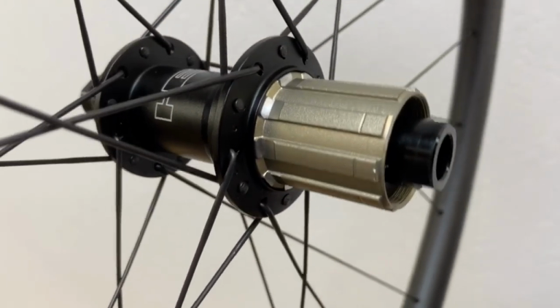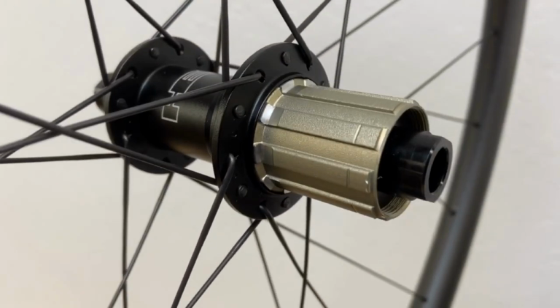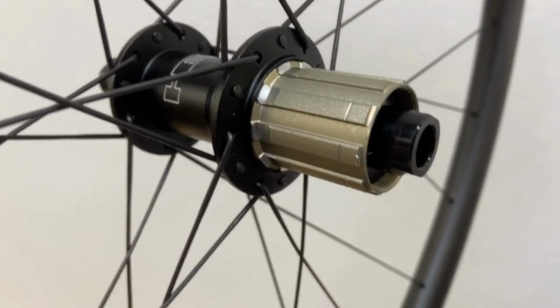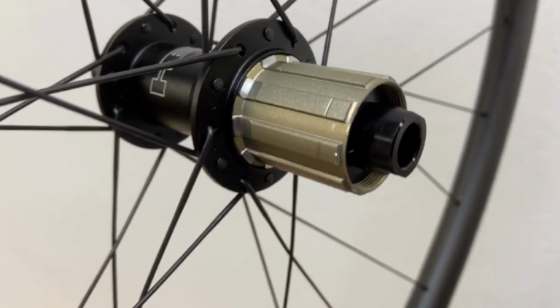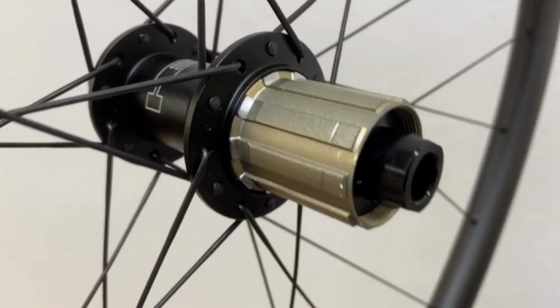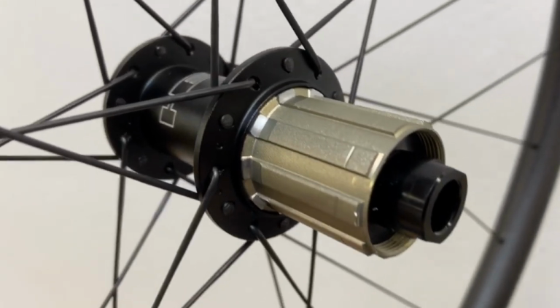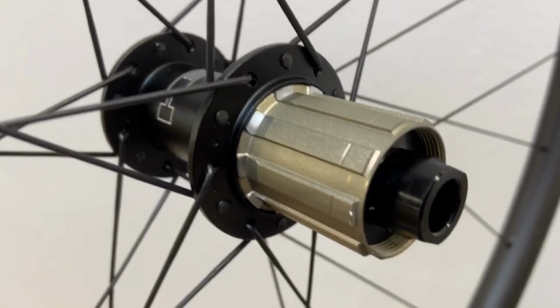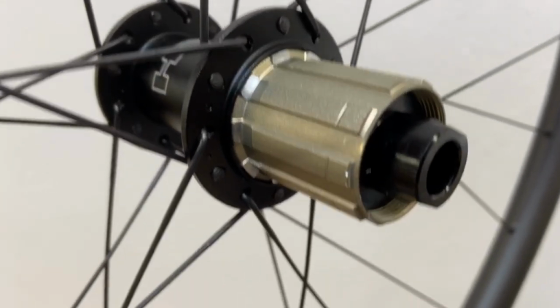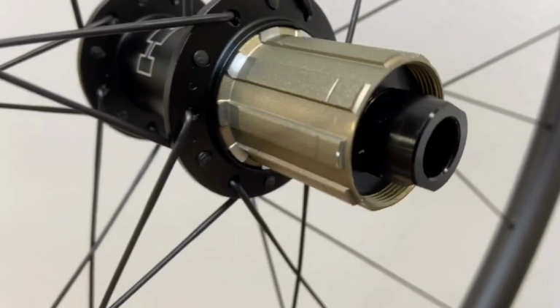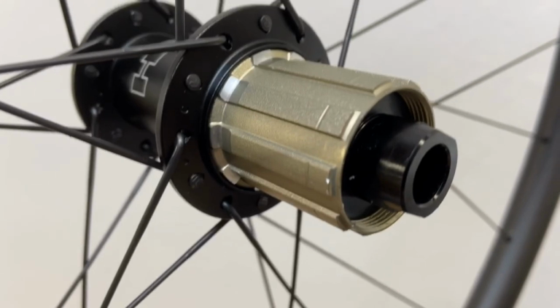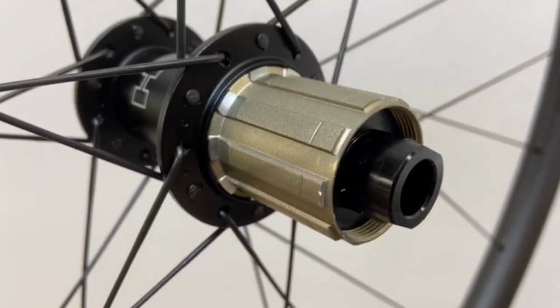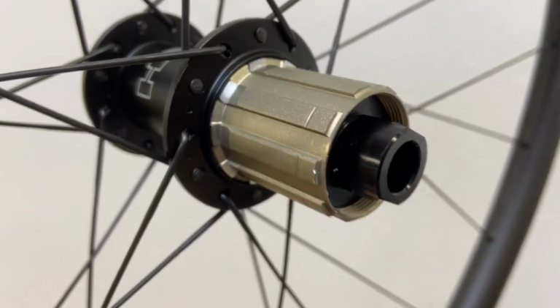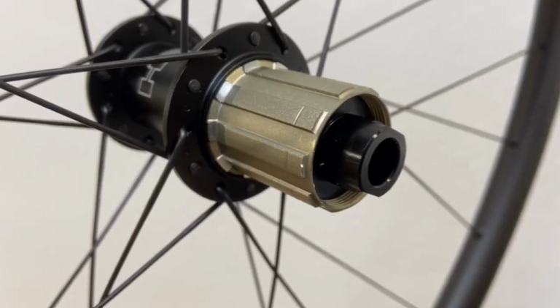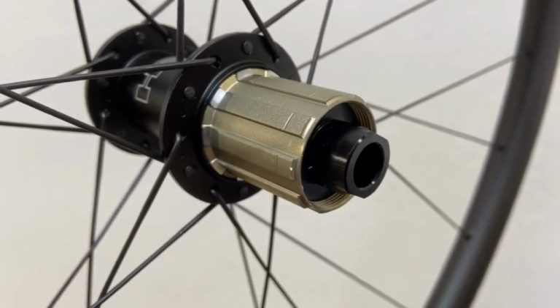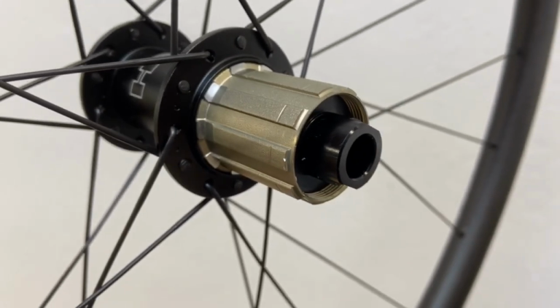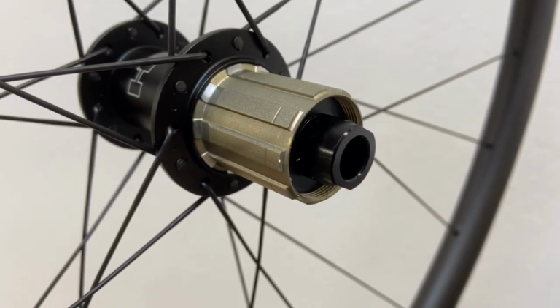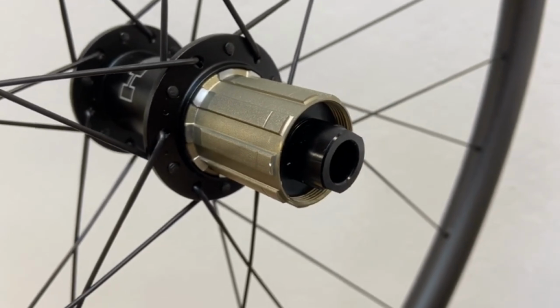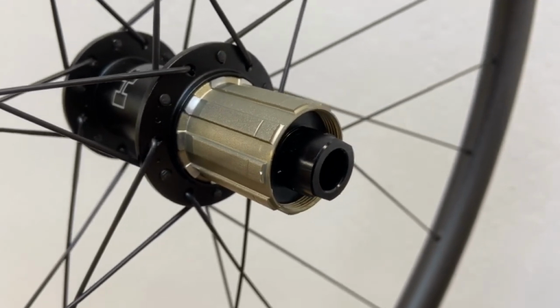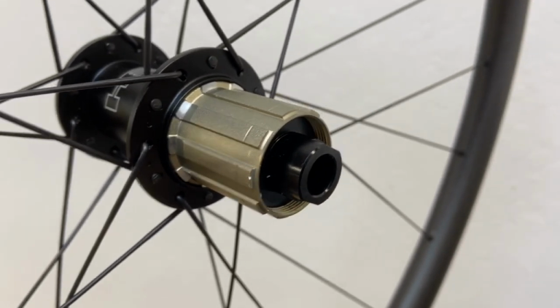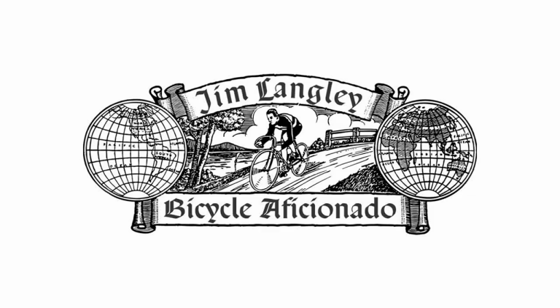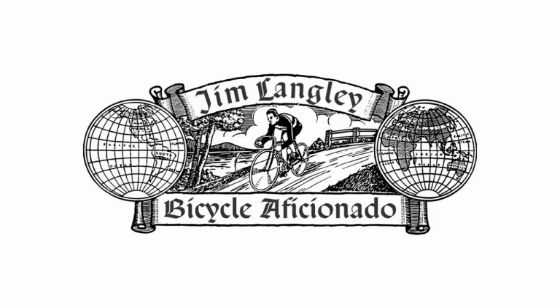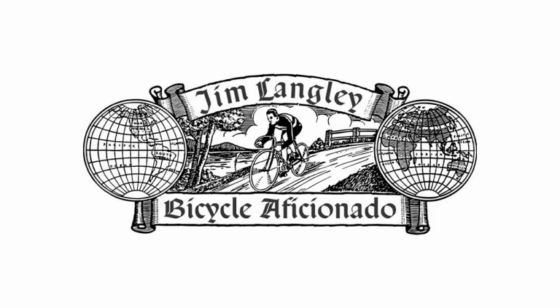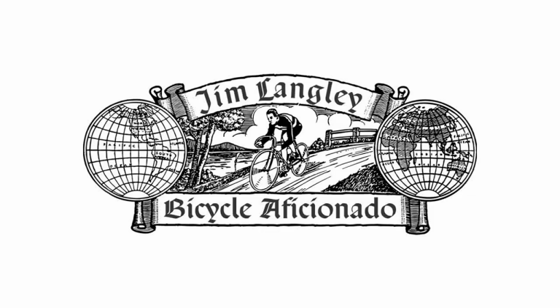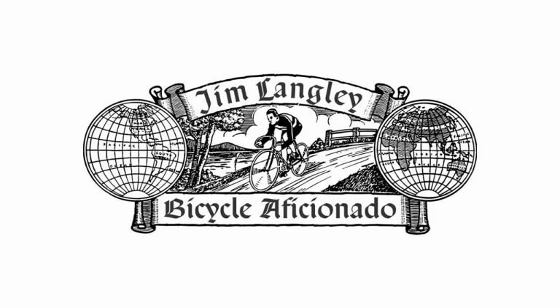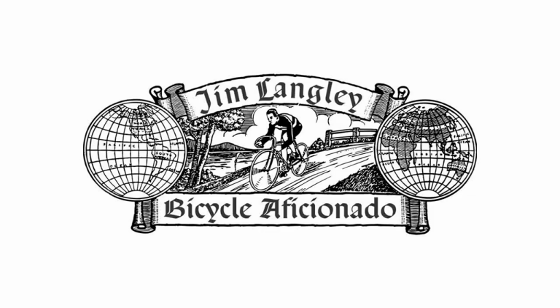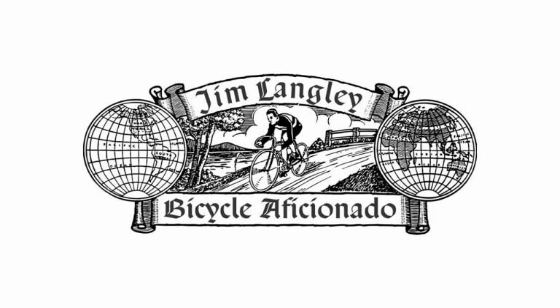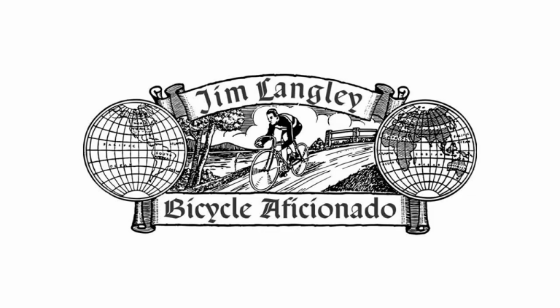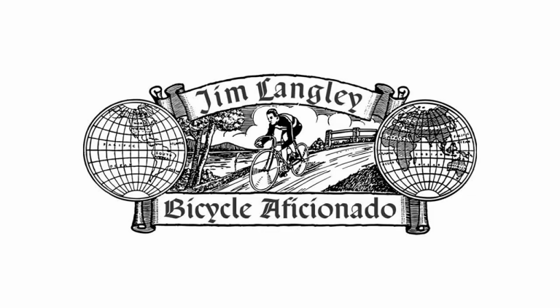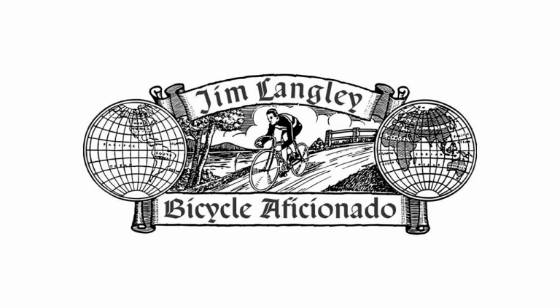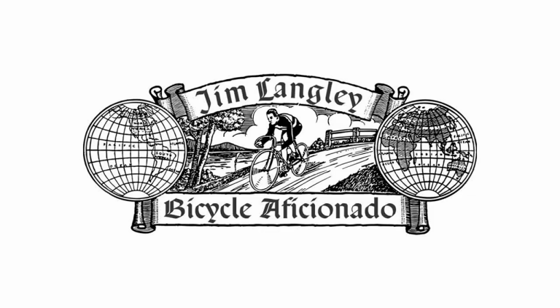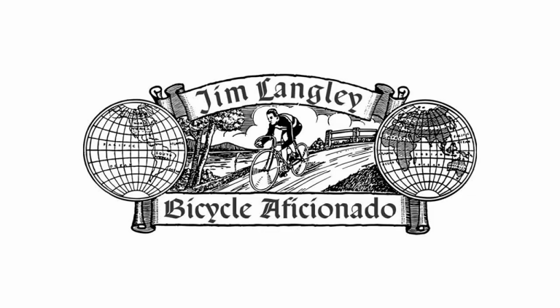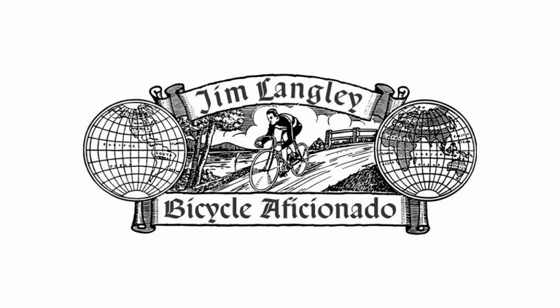I hope this quick tip helps you in your wheel building. Please add your tips and any questions in the comments below.